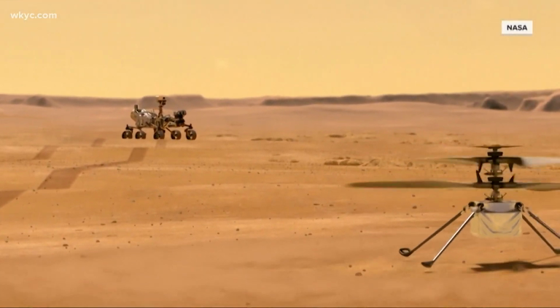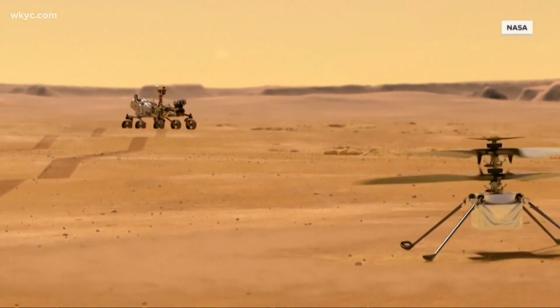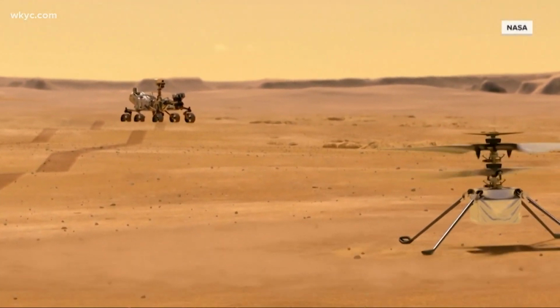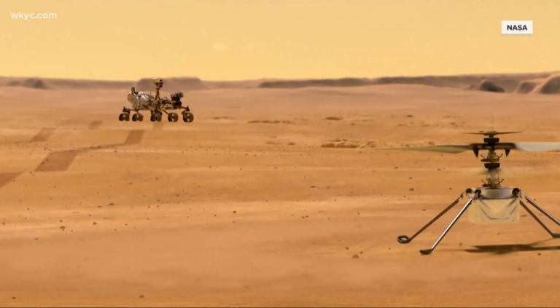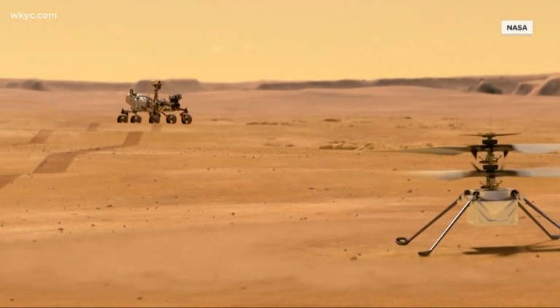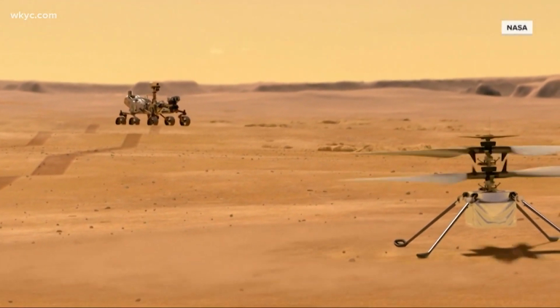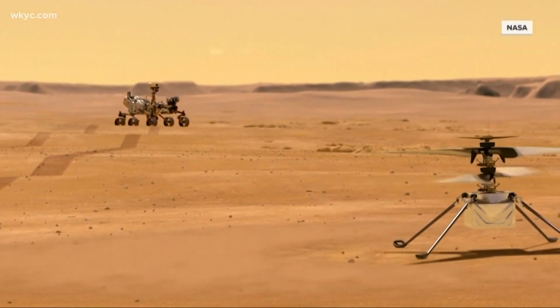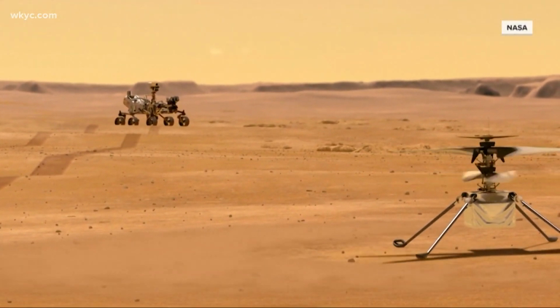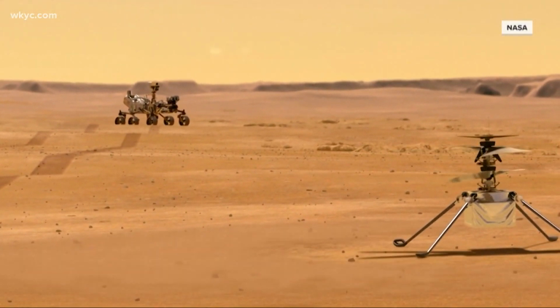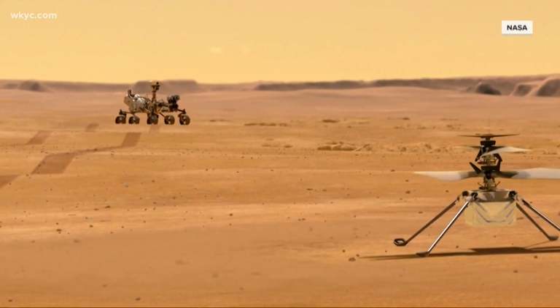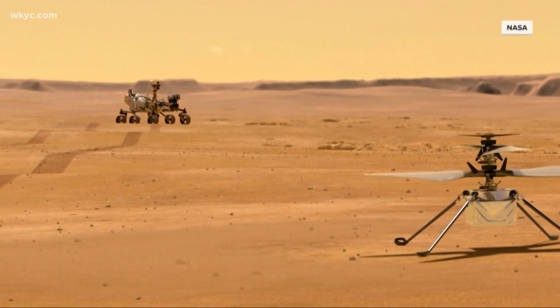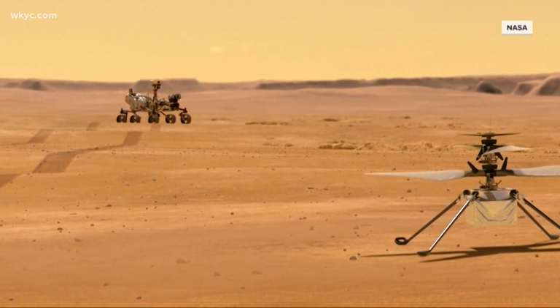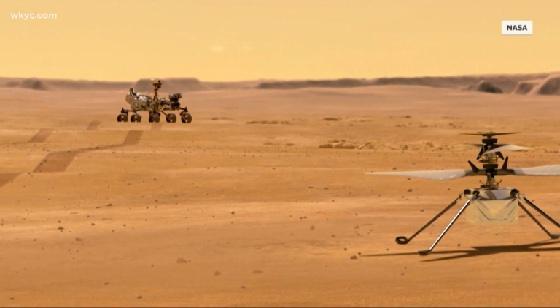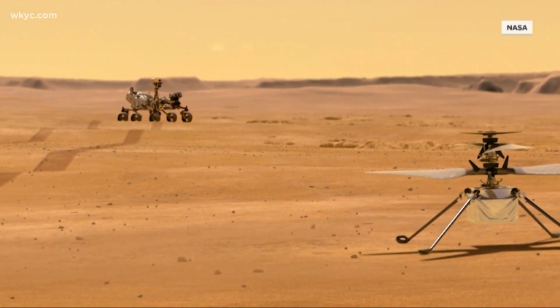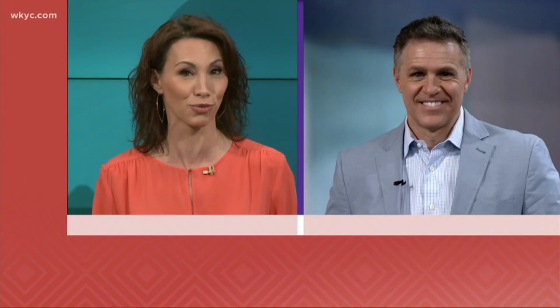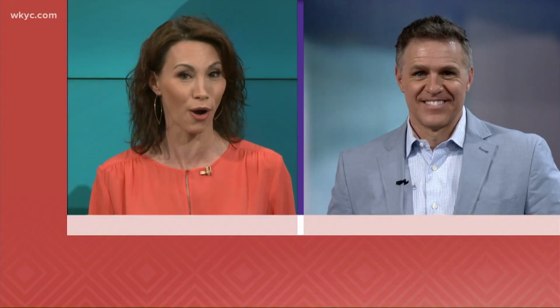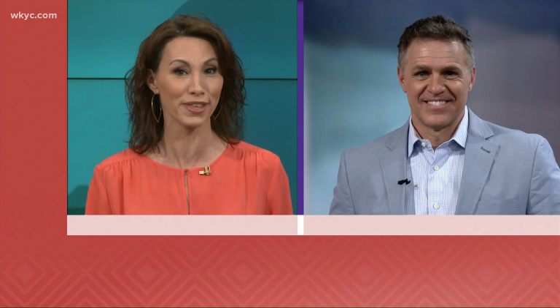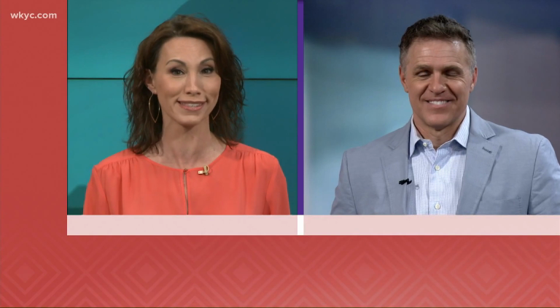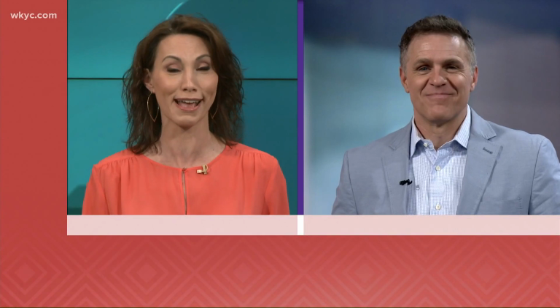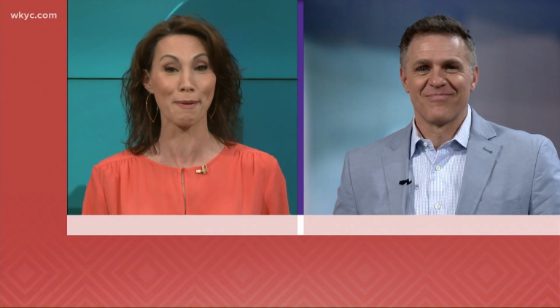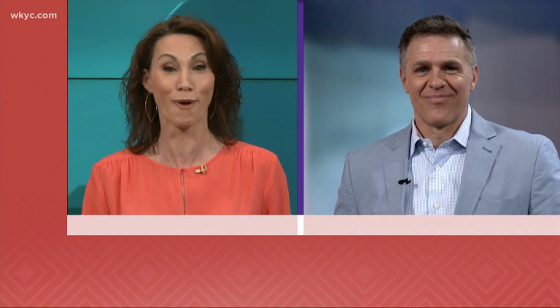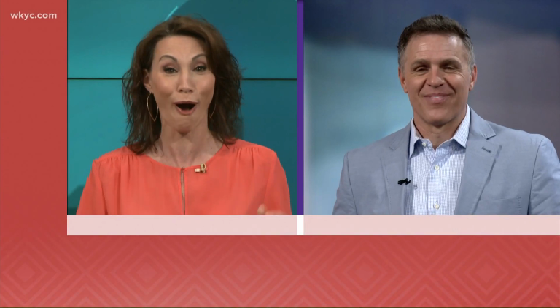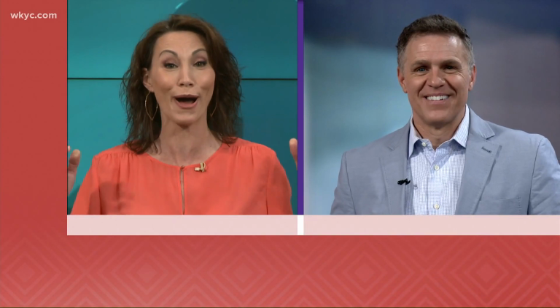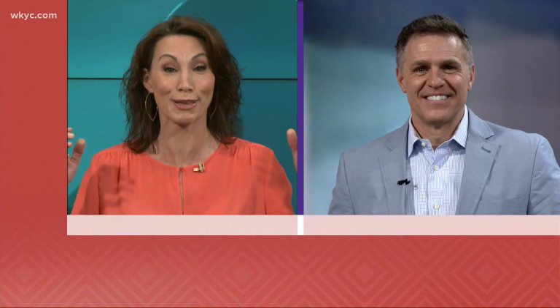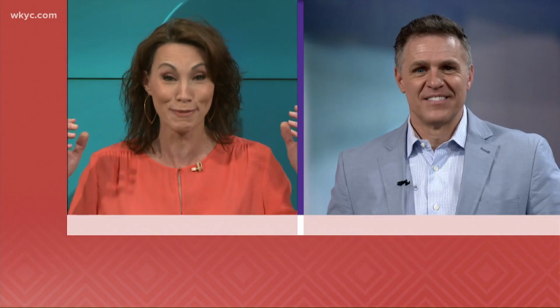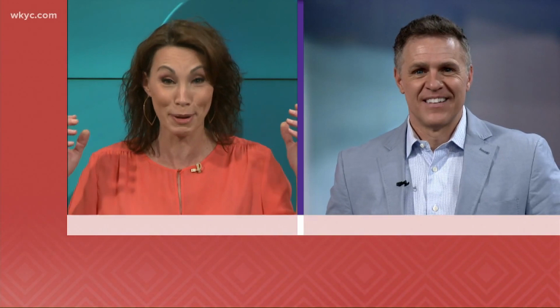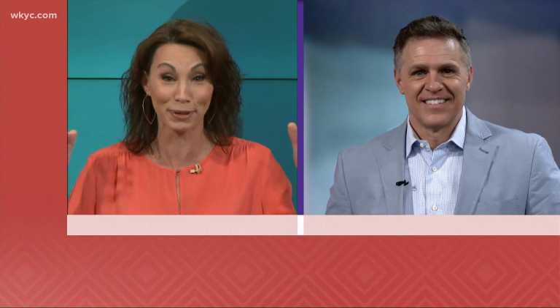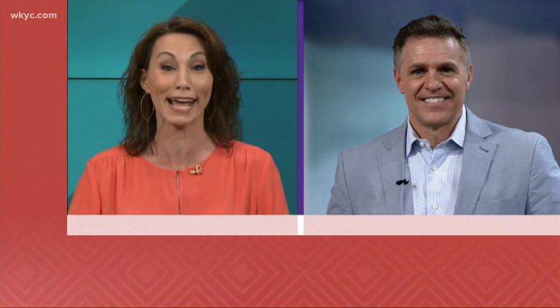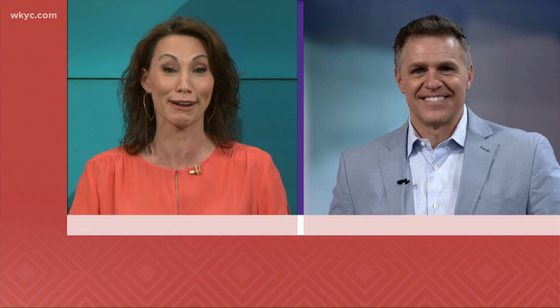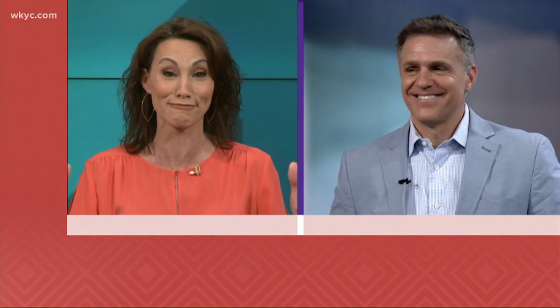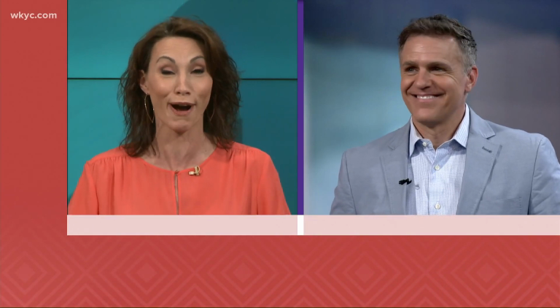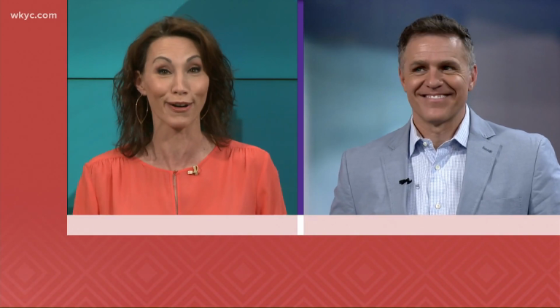So this is not exactly like out your back door with the kids' drone. This is on the planet of Mars.